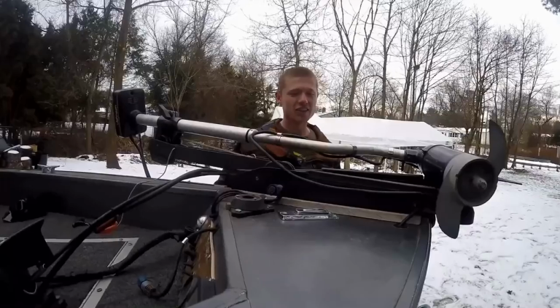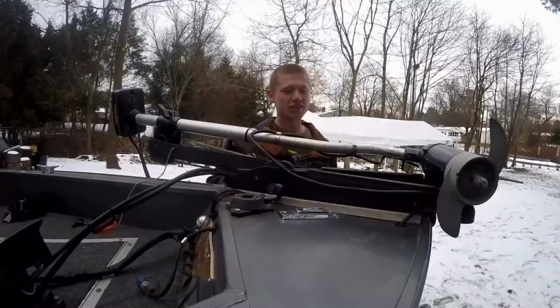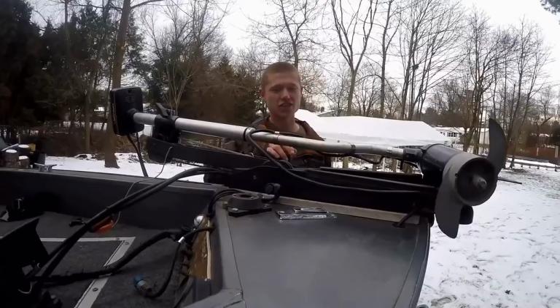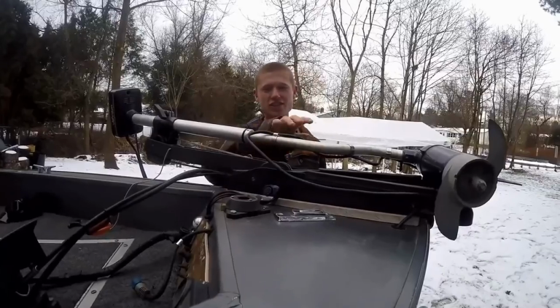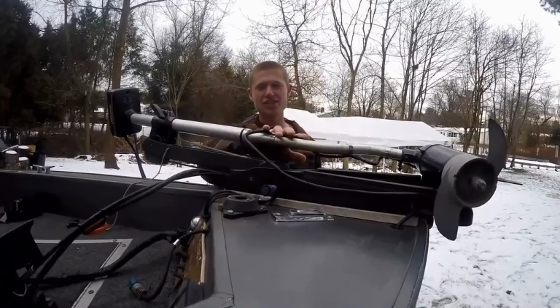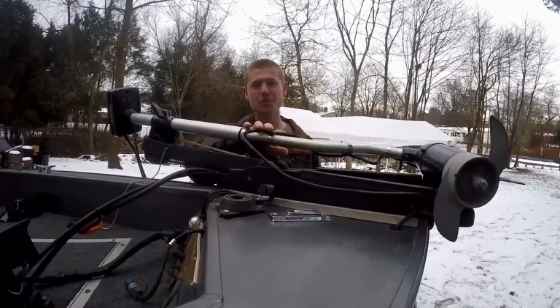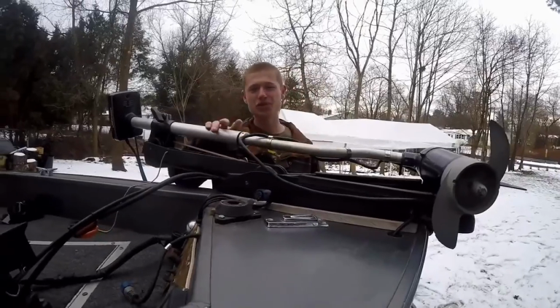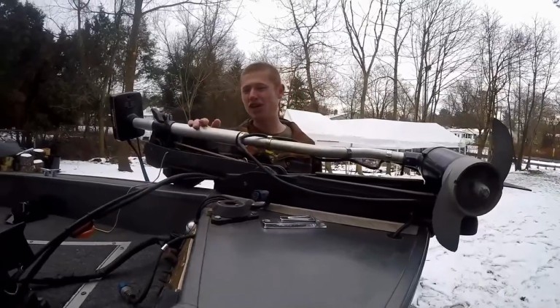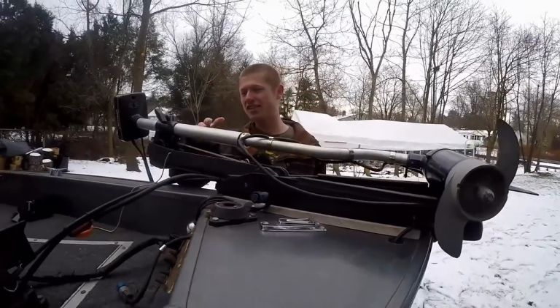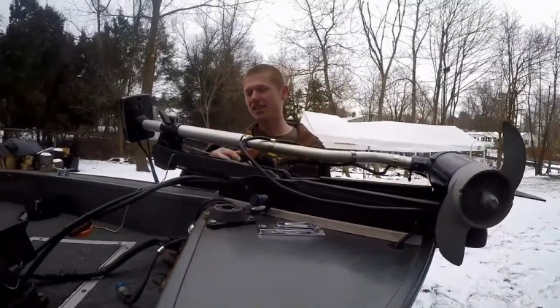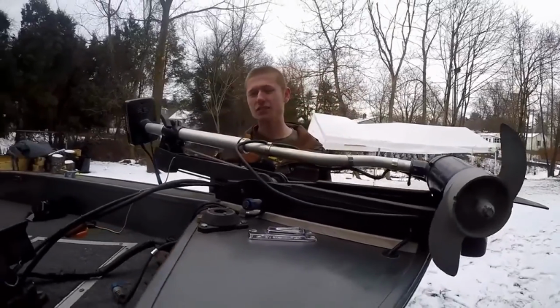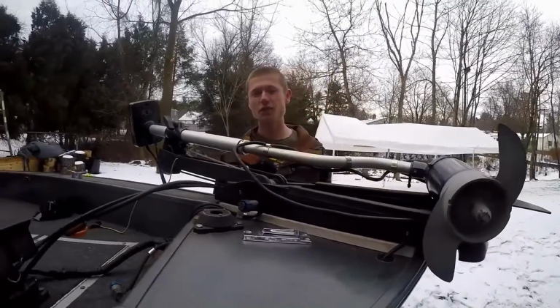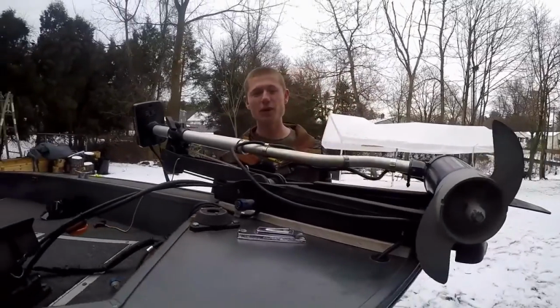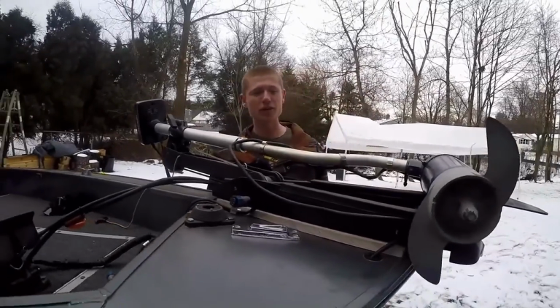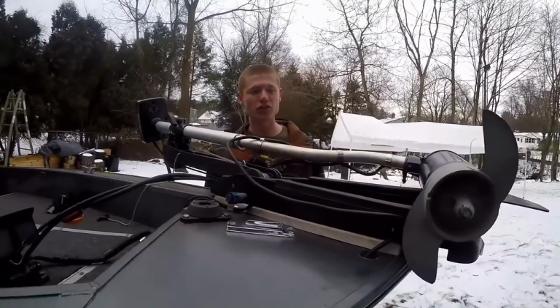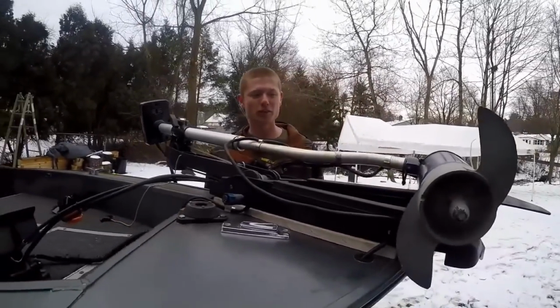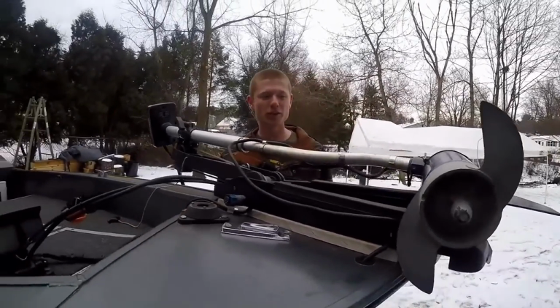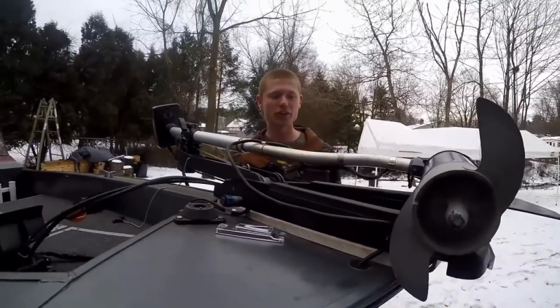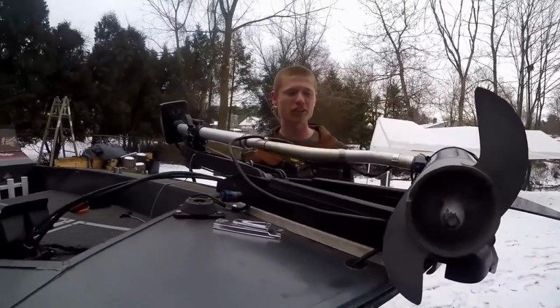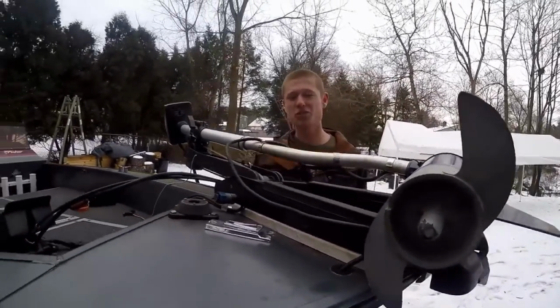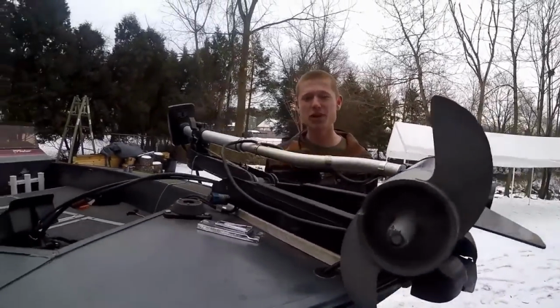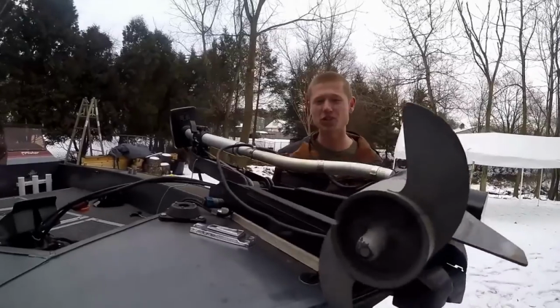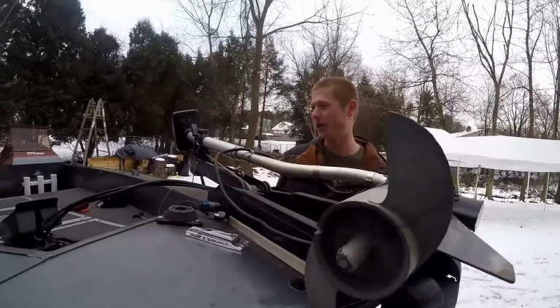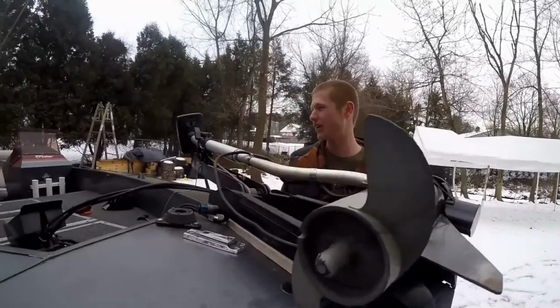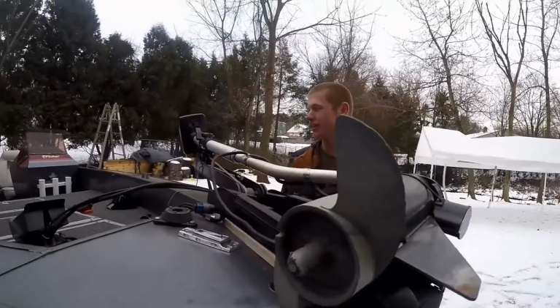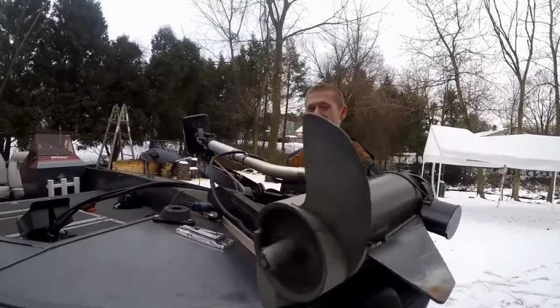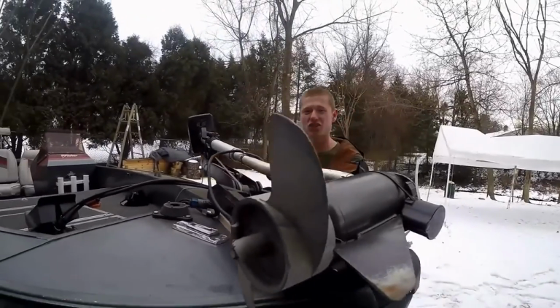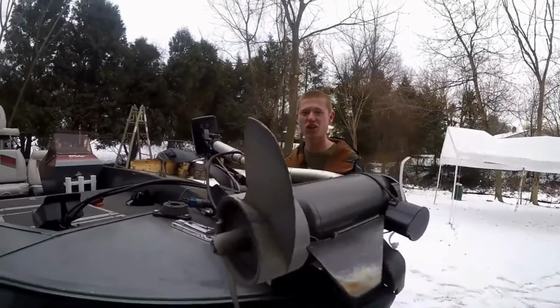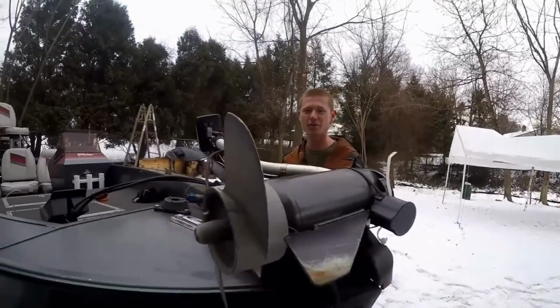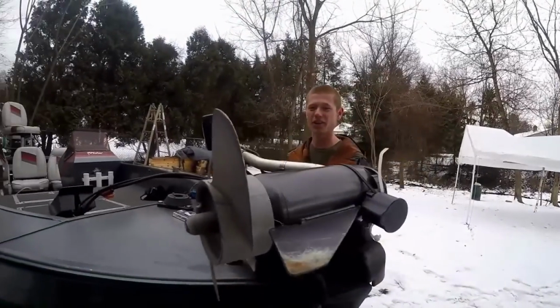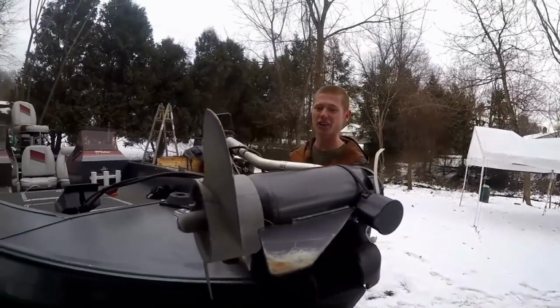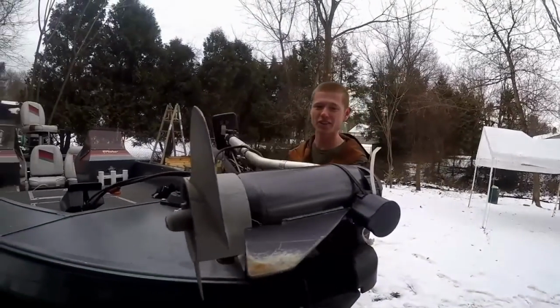This is just a simple Johnson foot pedal trolling motor. Nothing special about it, but it gets the job done.